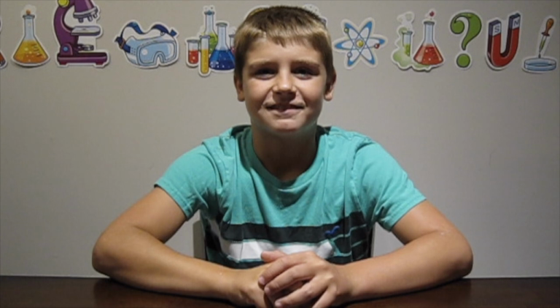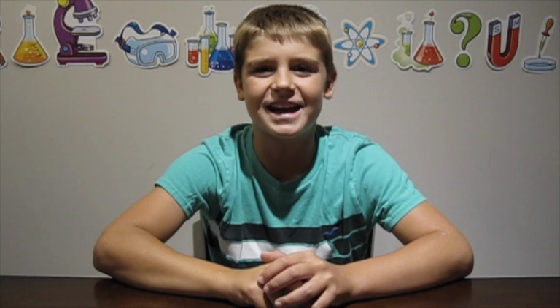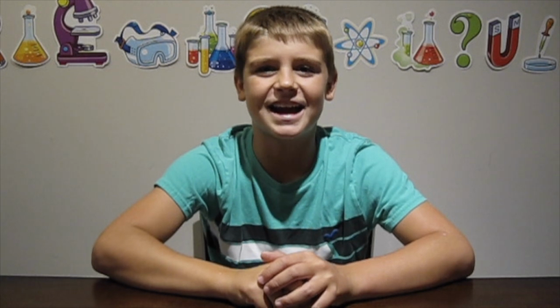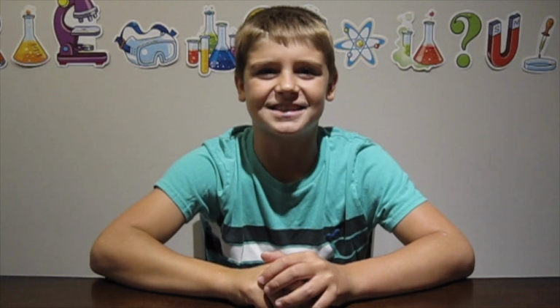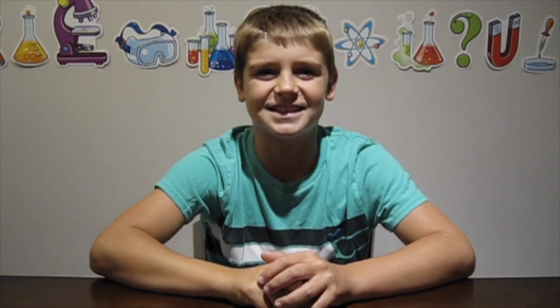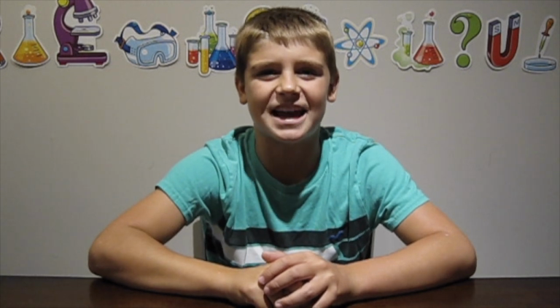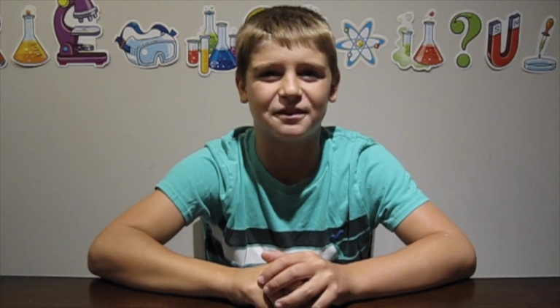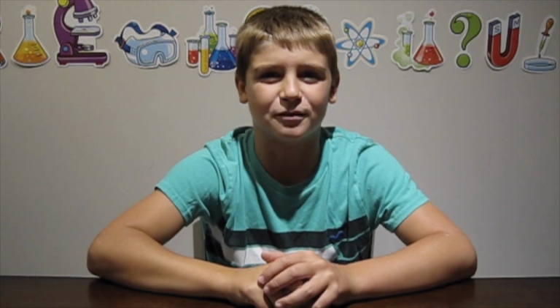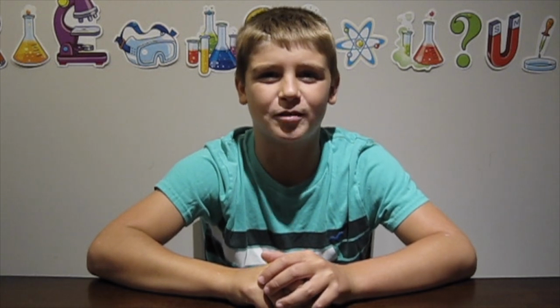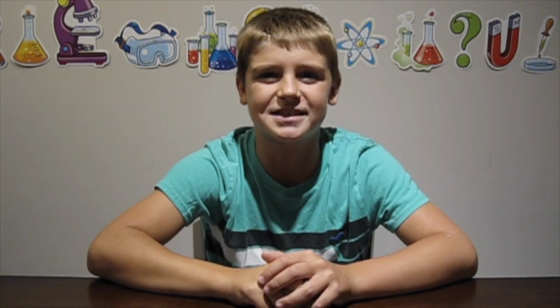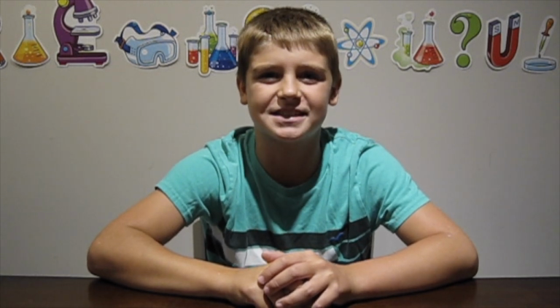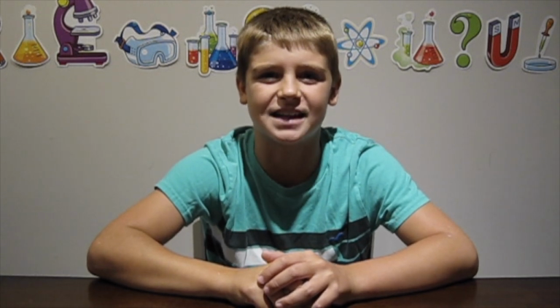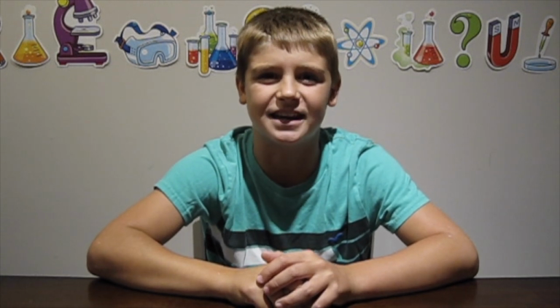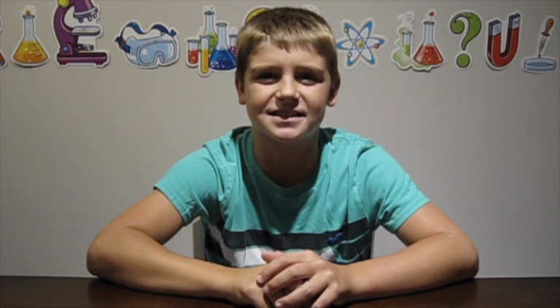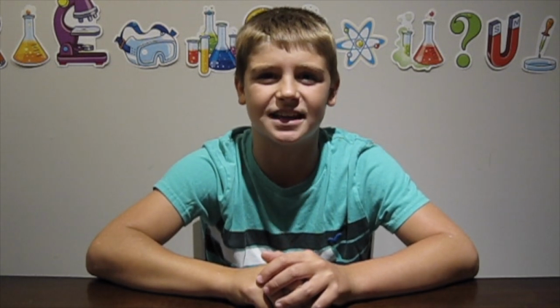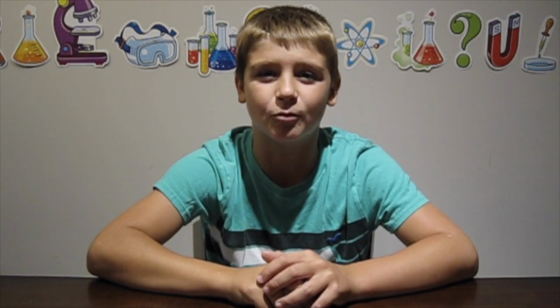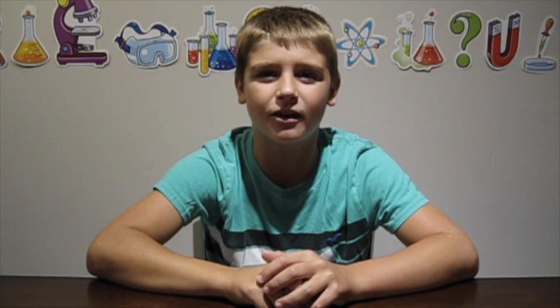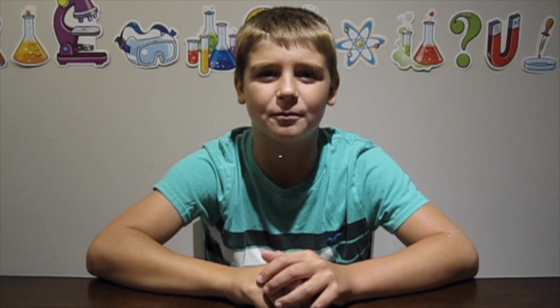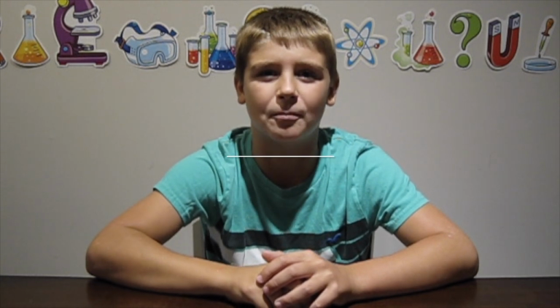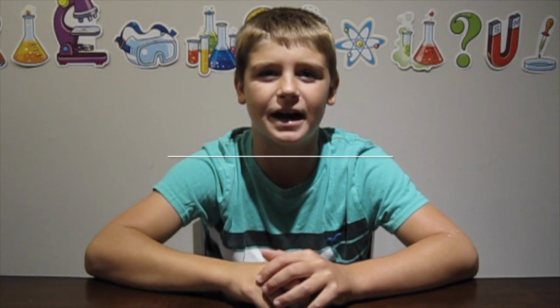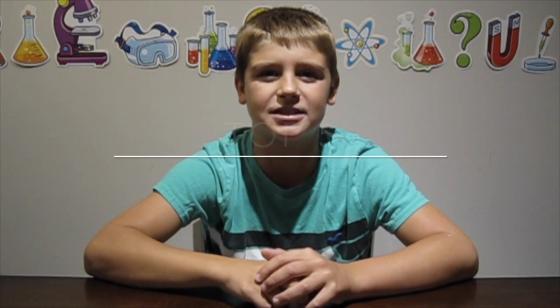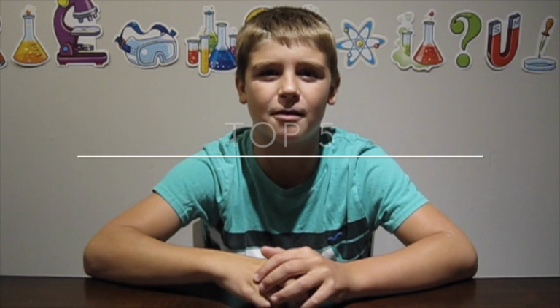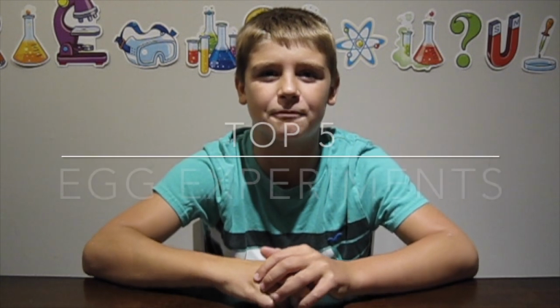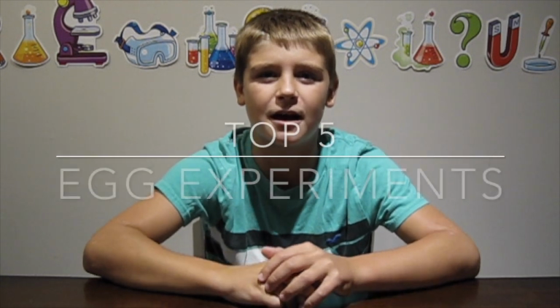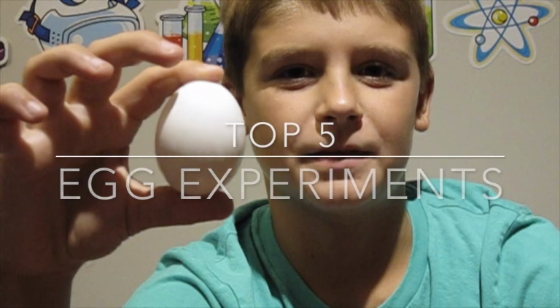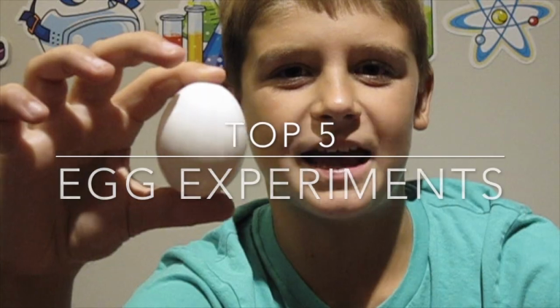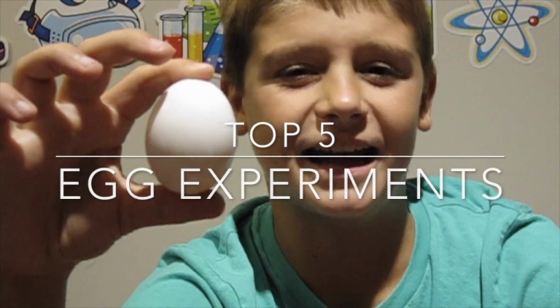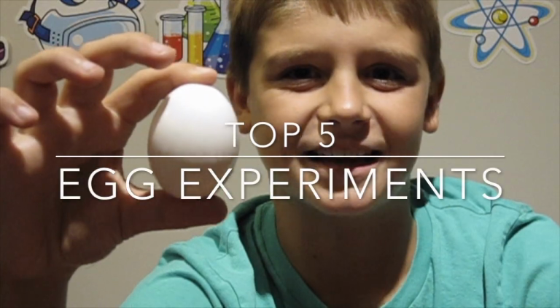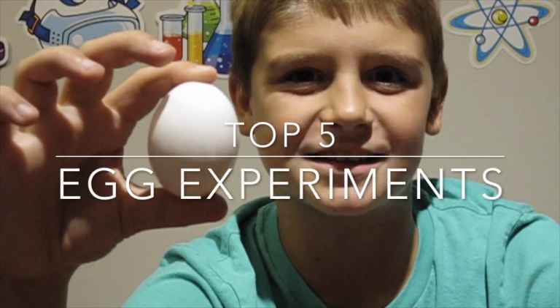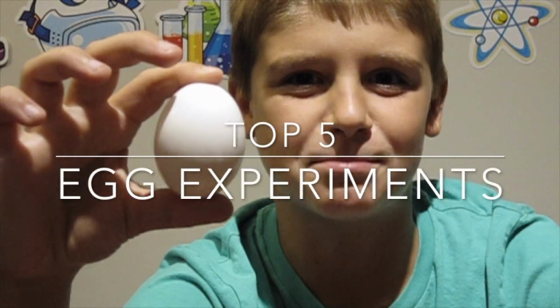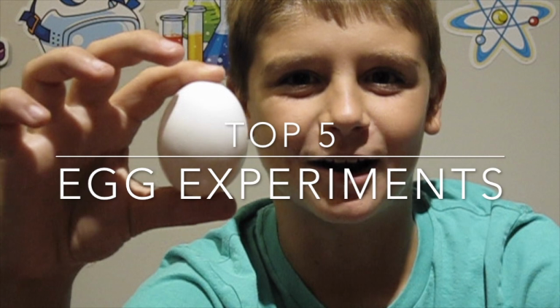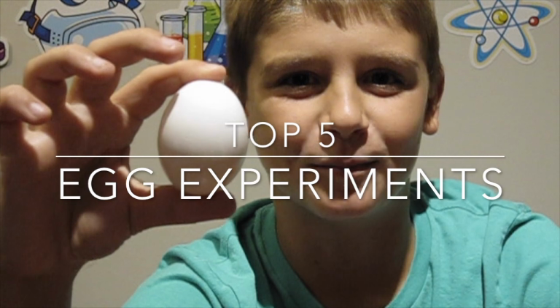Hey guys, it's Aiden from WizKids Science, and welcome to my top five egg experiments.